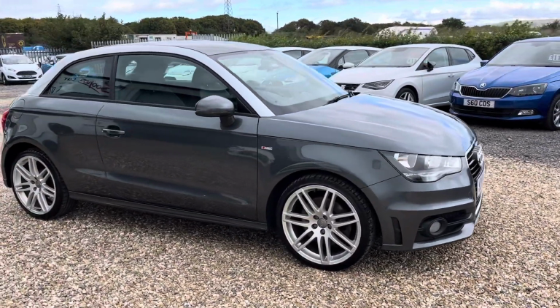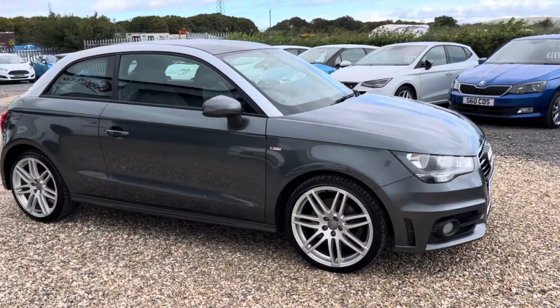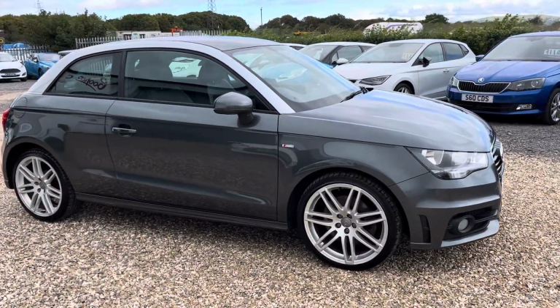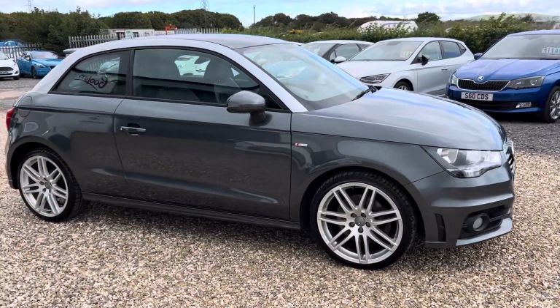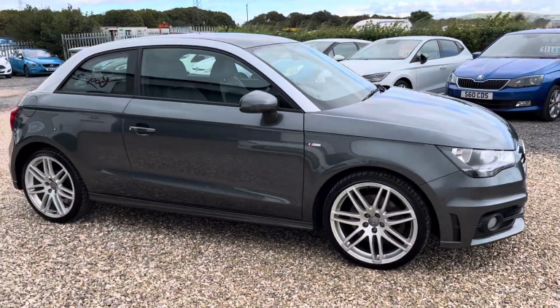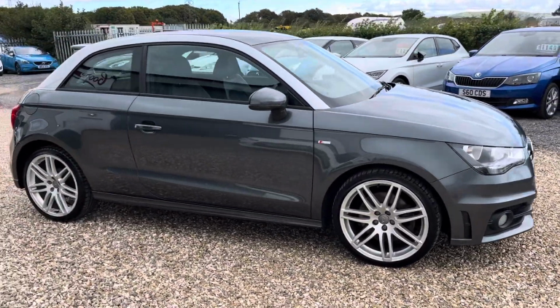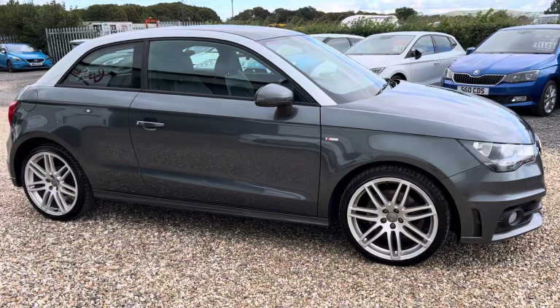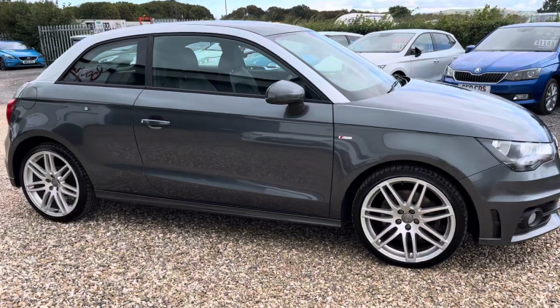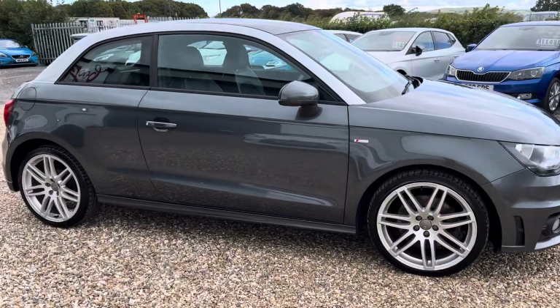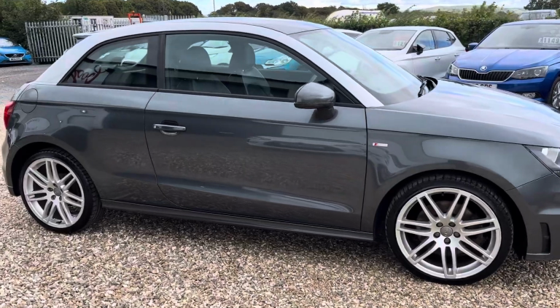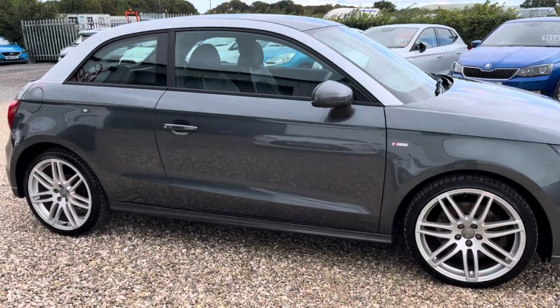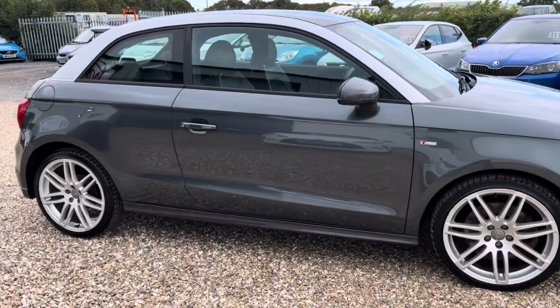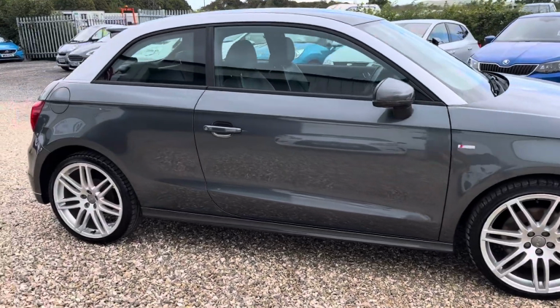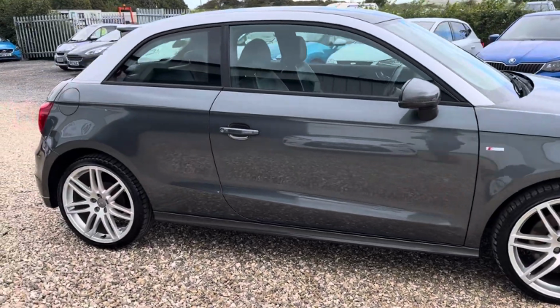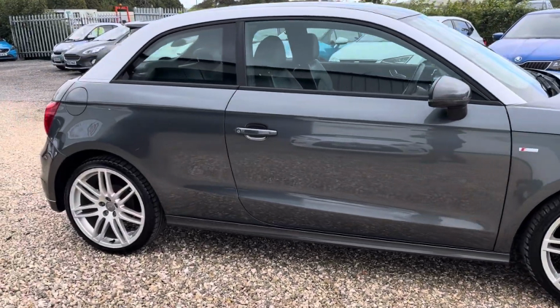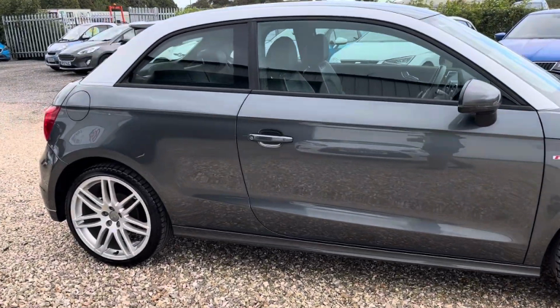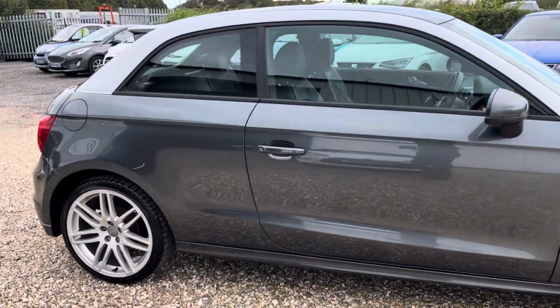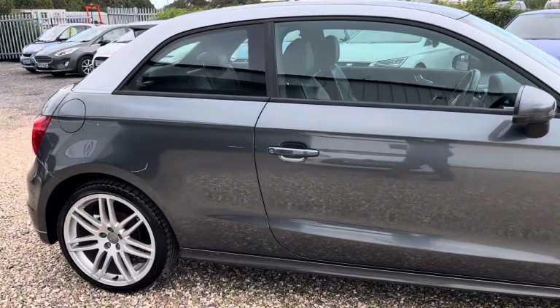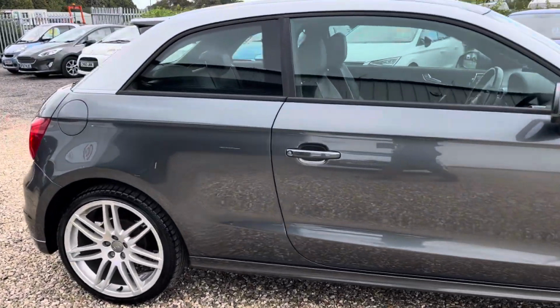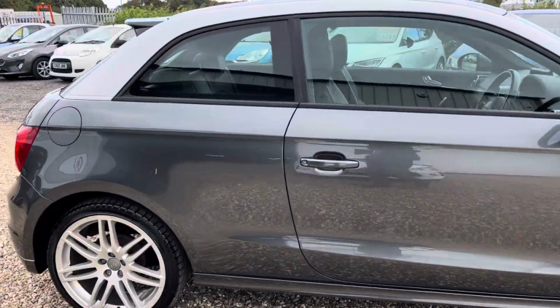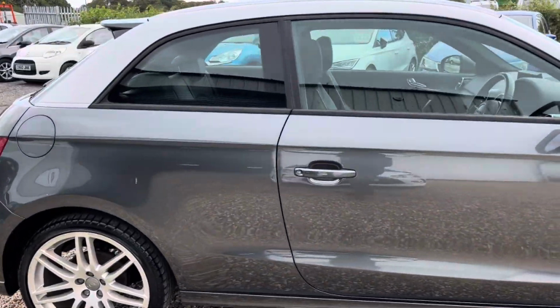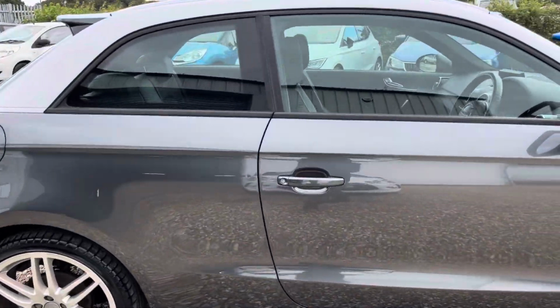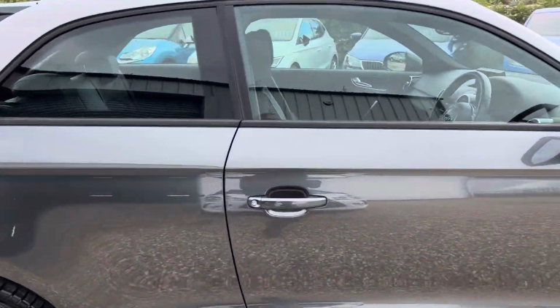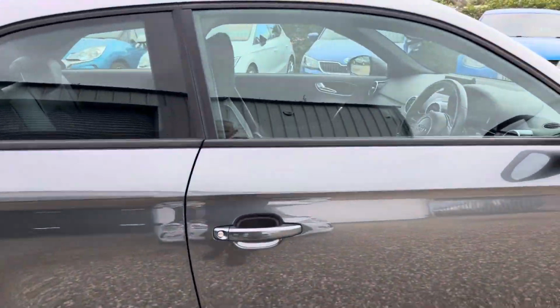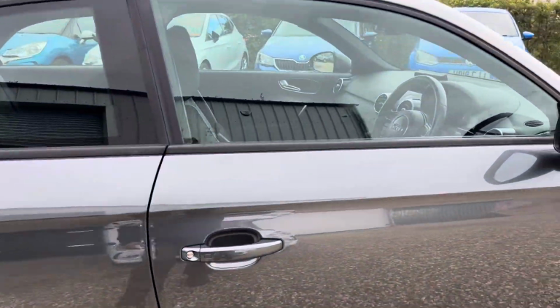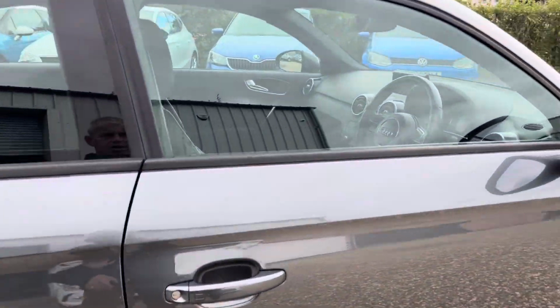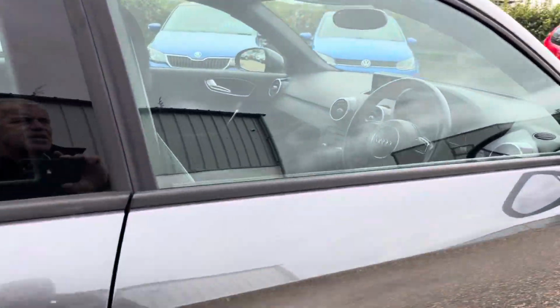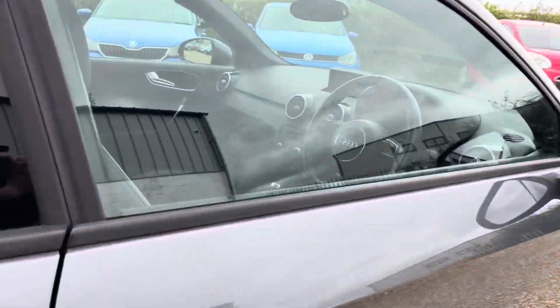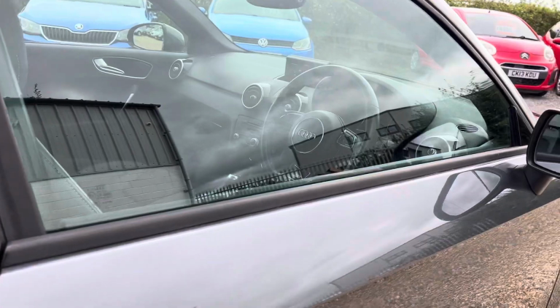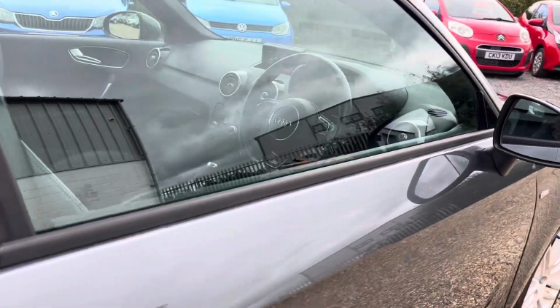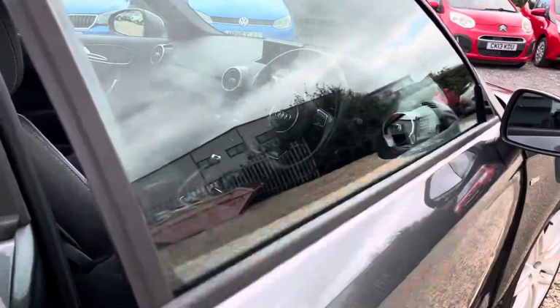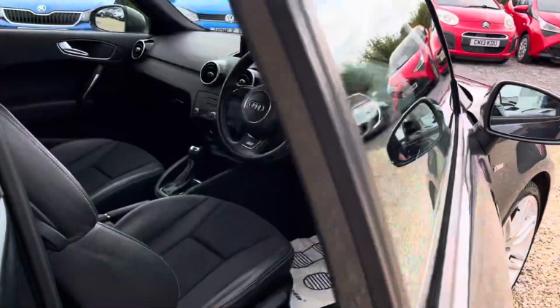Supplied with a new MOT, six months warranty and three months breakdown cover. Two keys, and only £180 a year to tax.